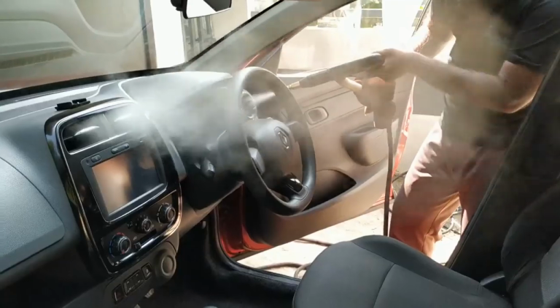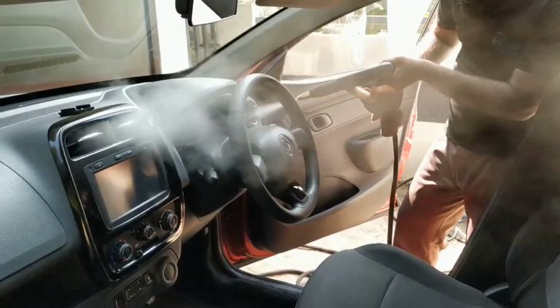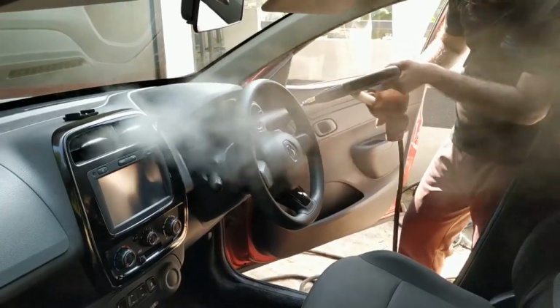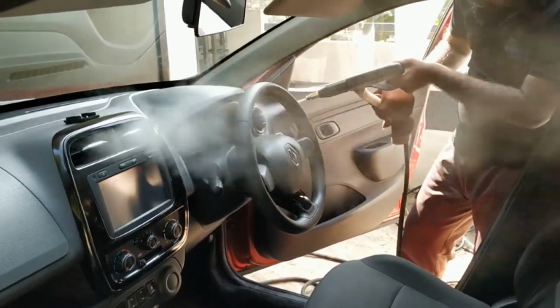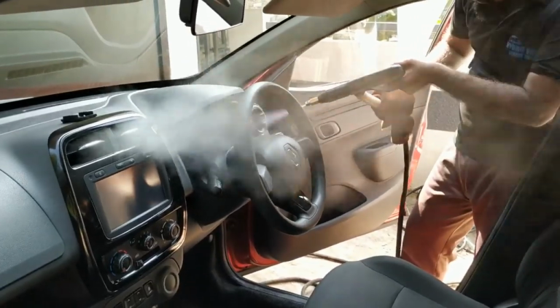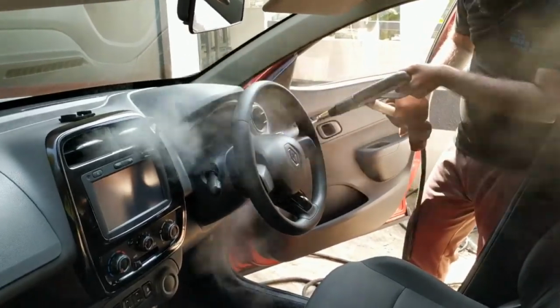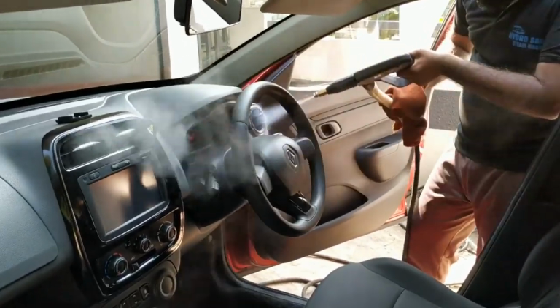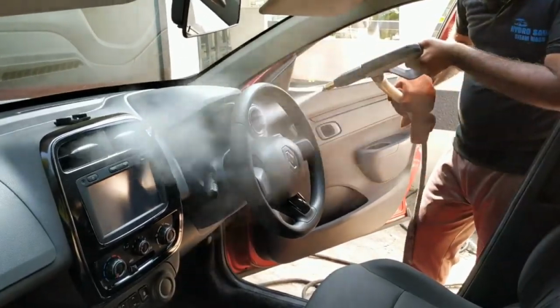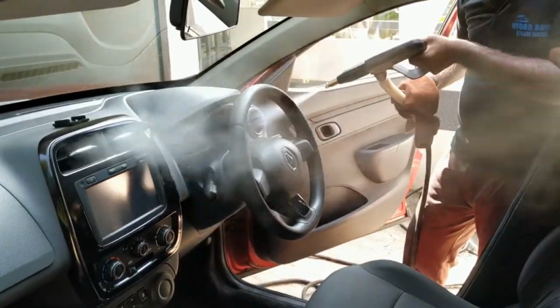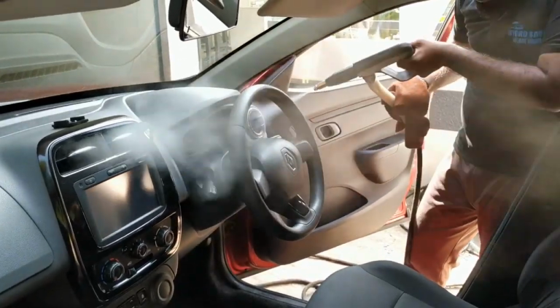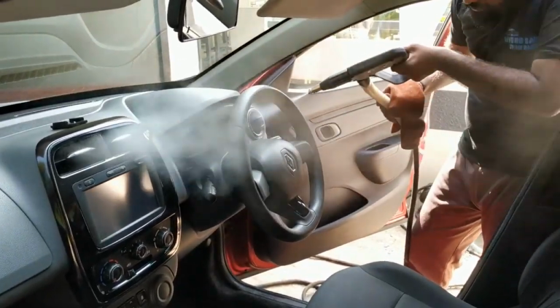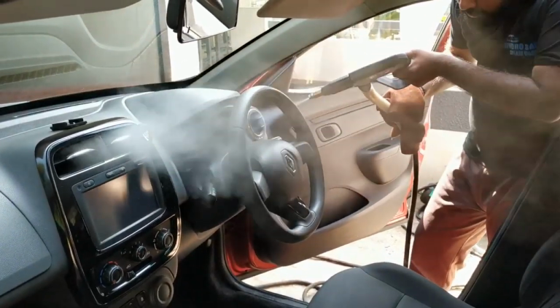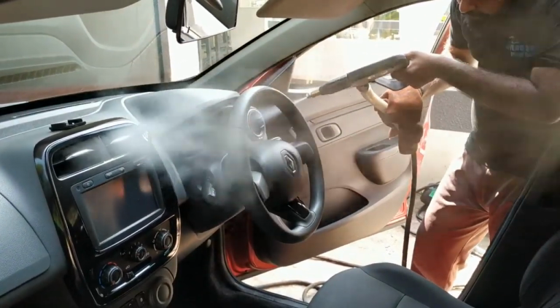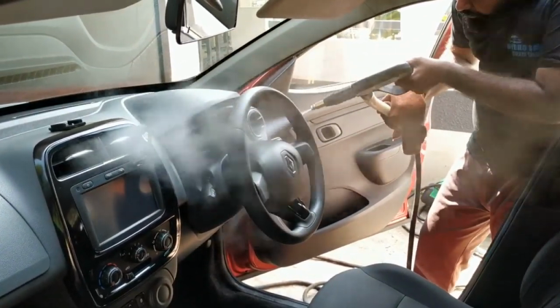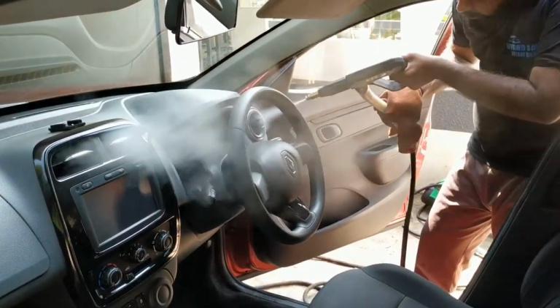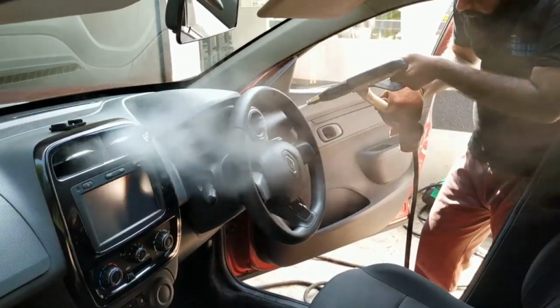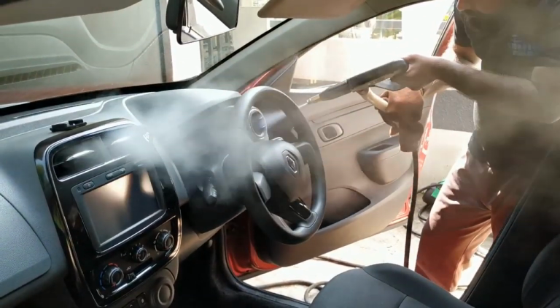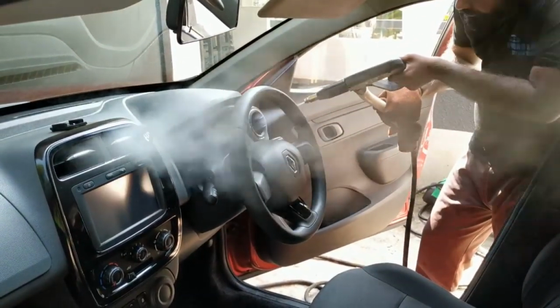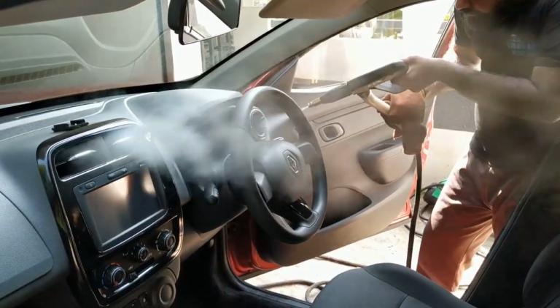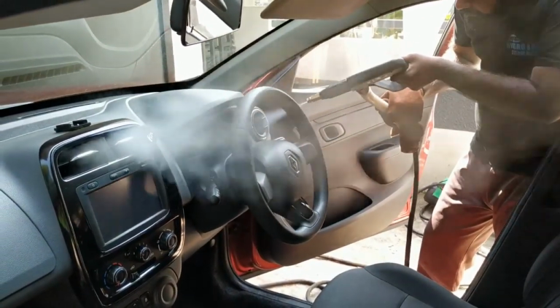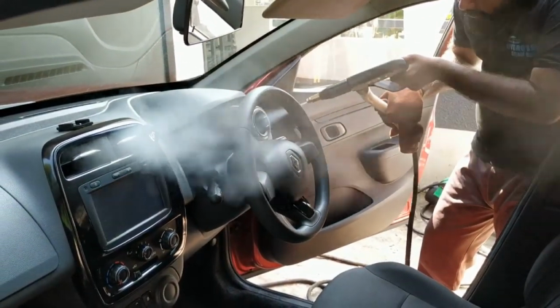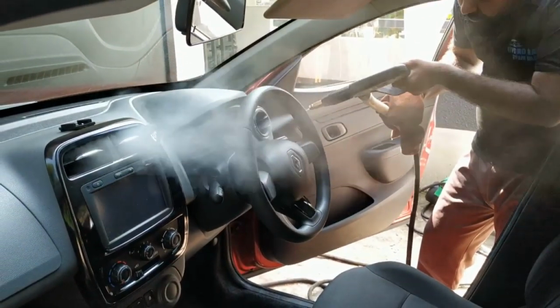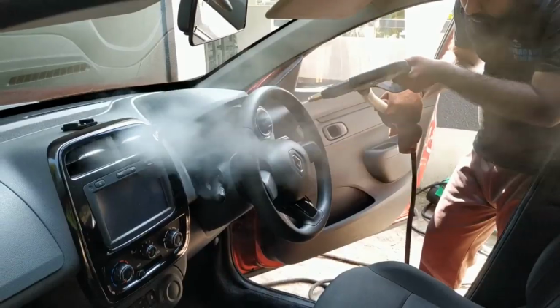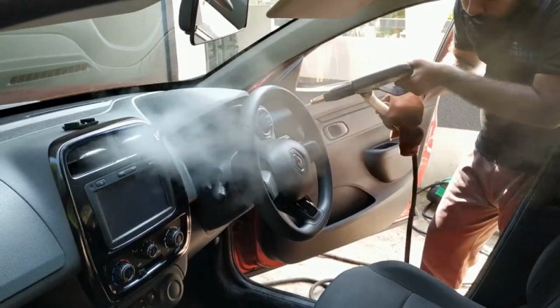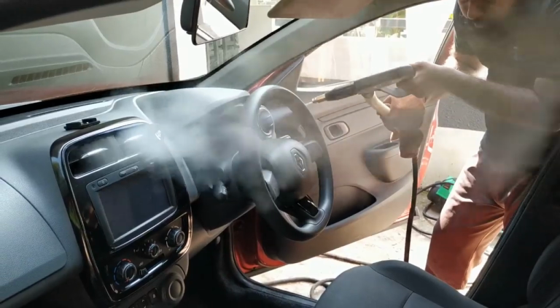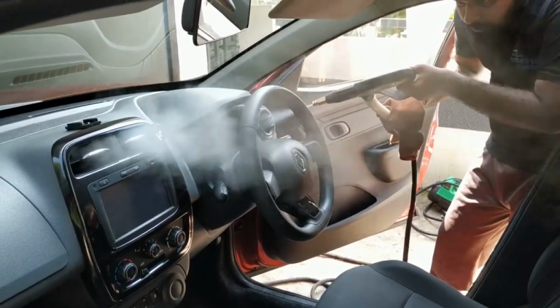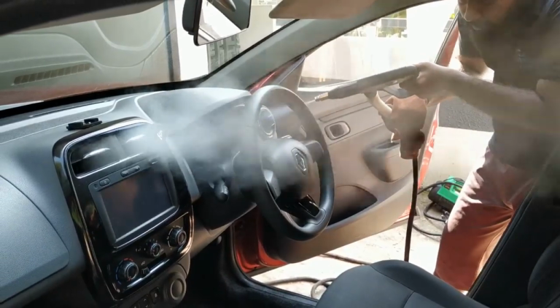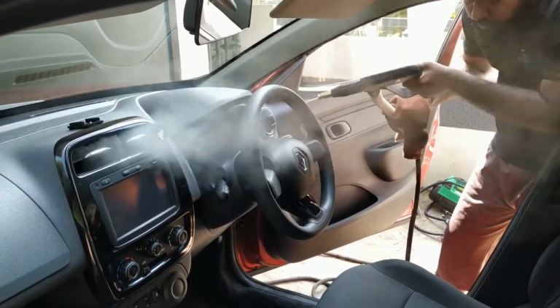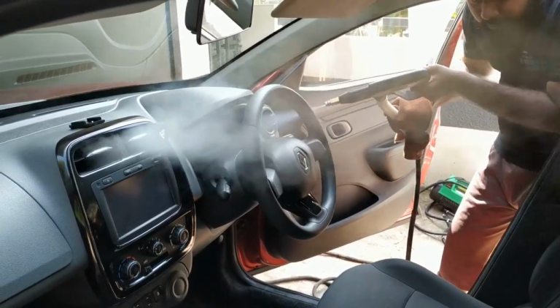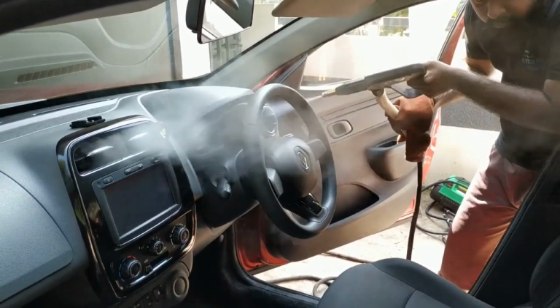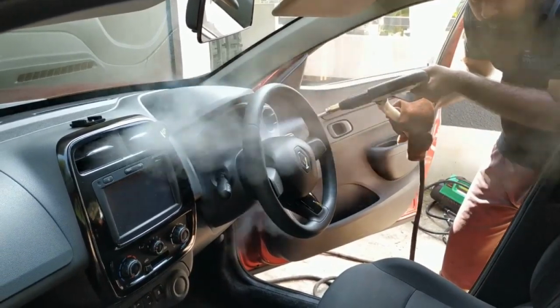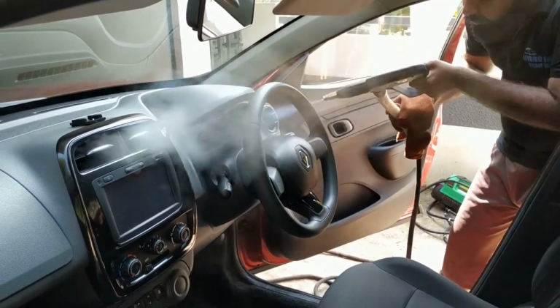Hi everyone, welcome back. I'm going to show you a very interesting video. I'm going to show you a bike. I'm going to share my videos with my usual car.